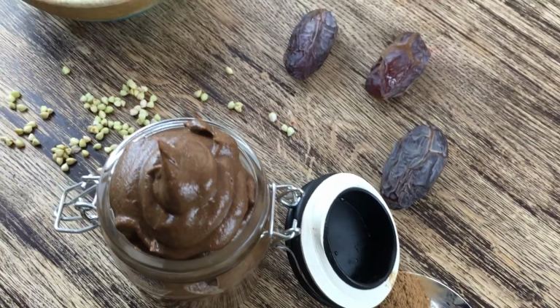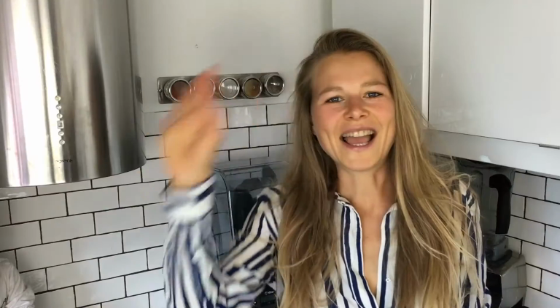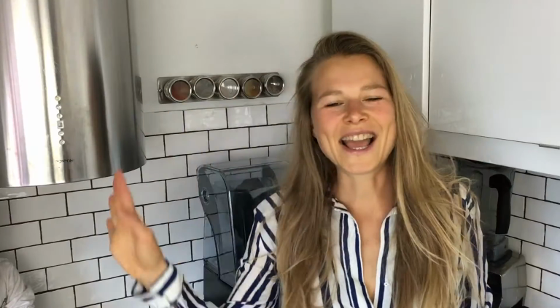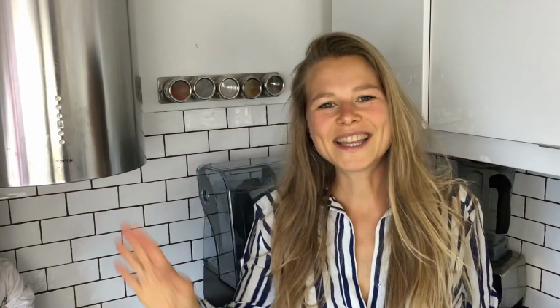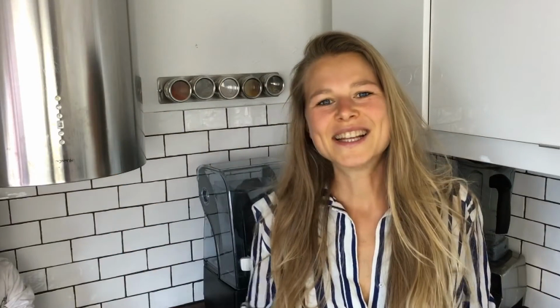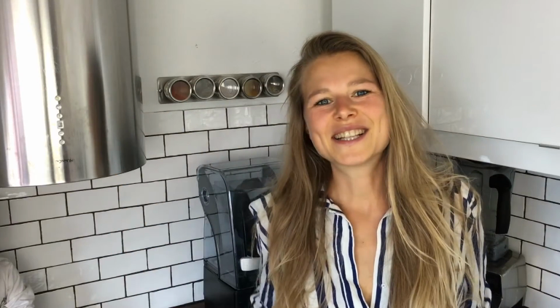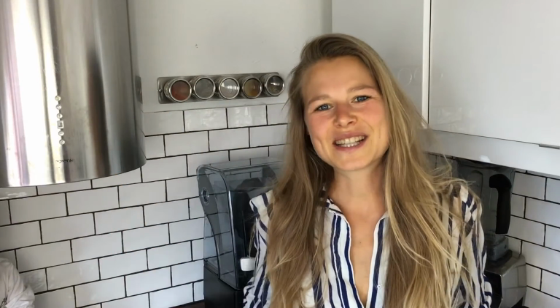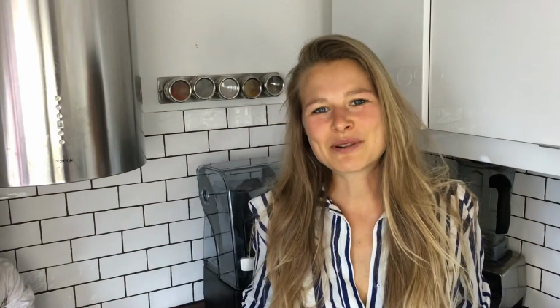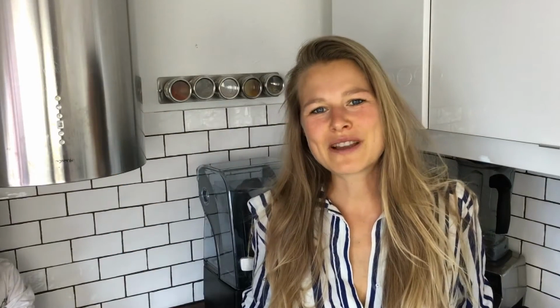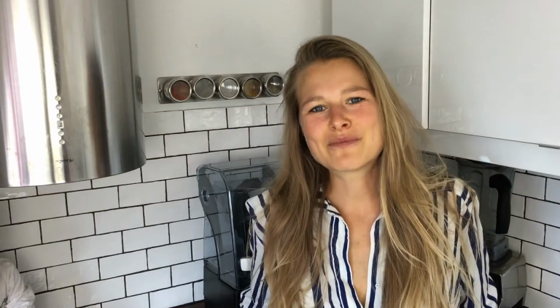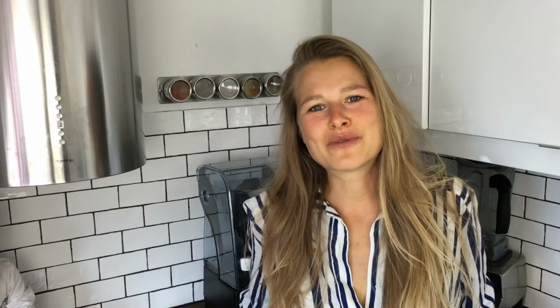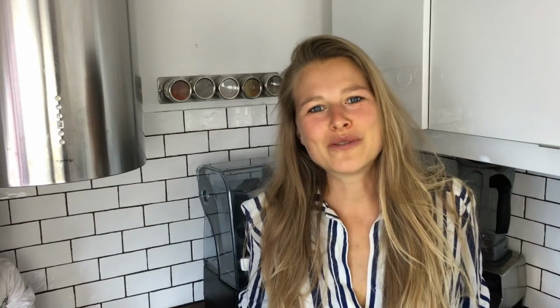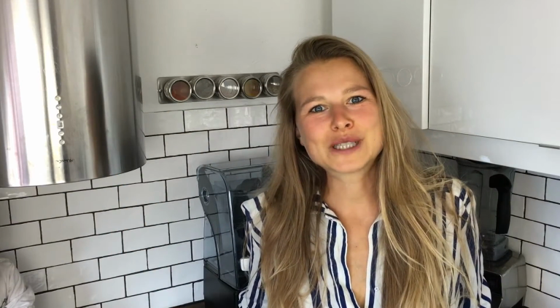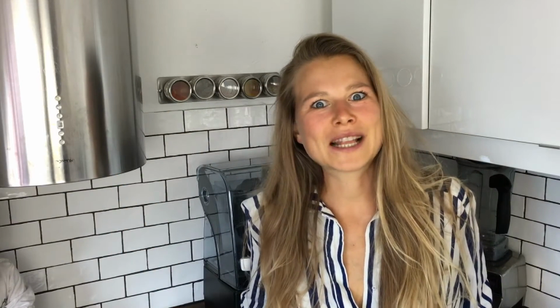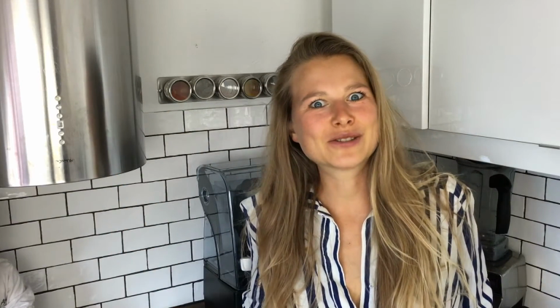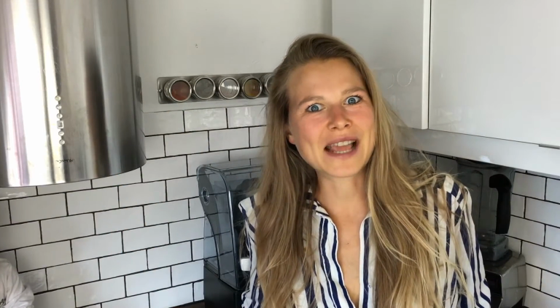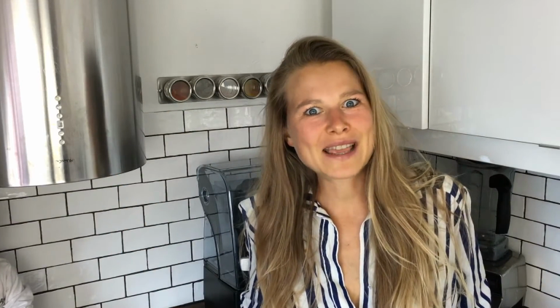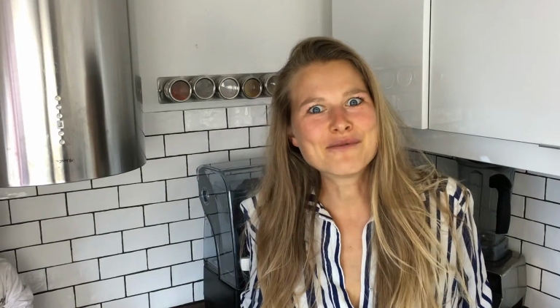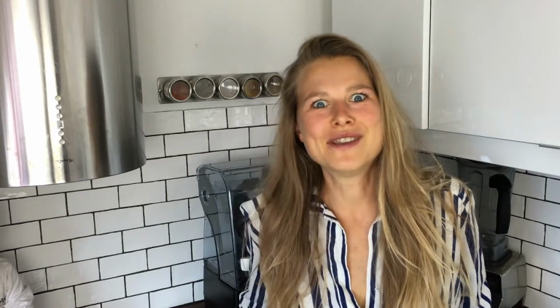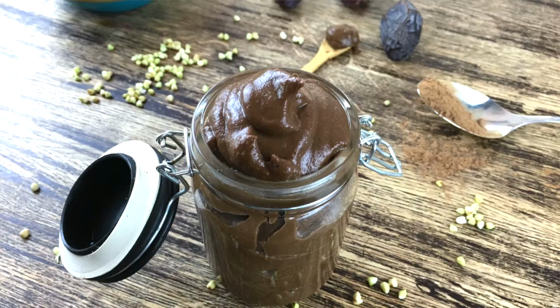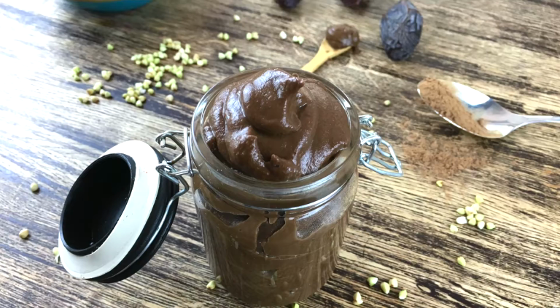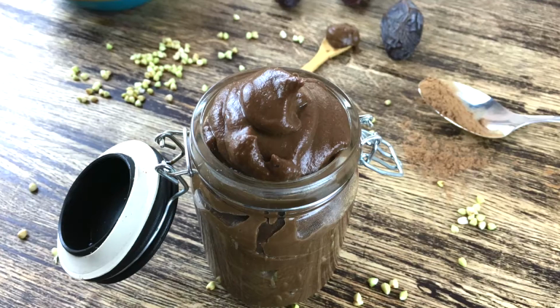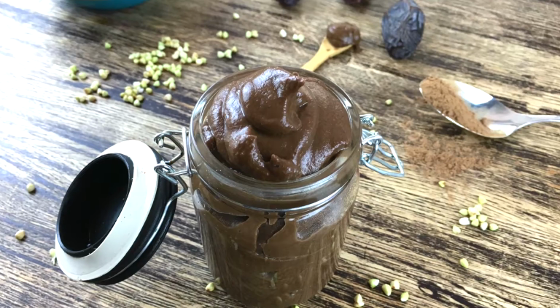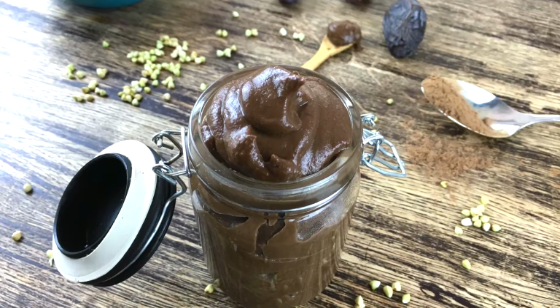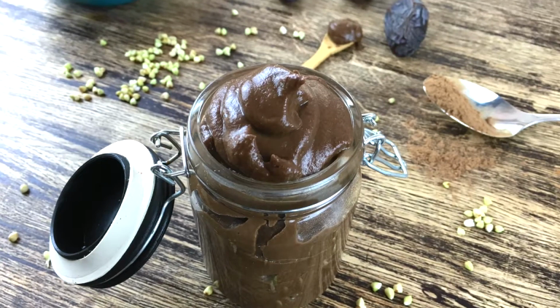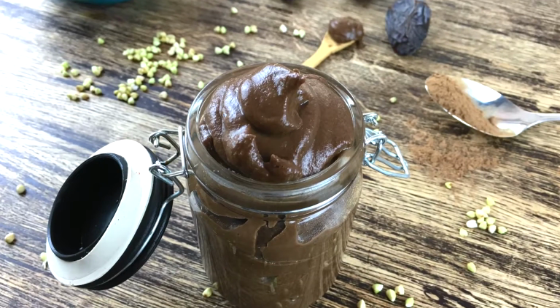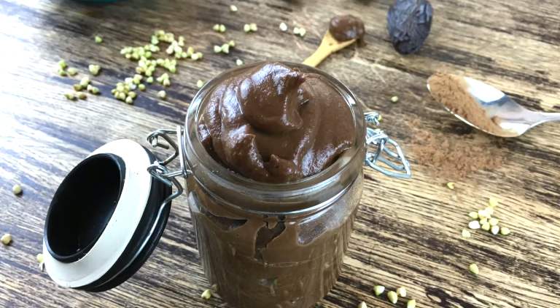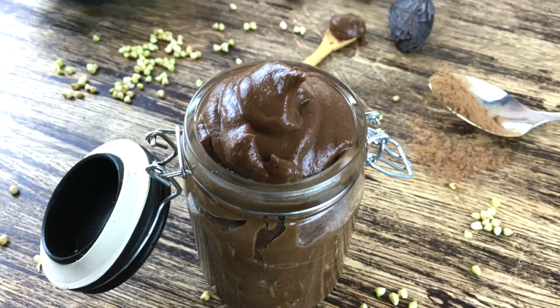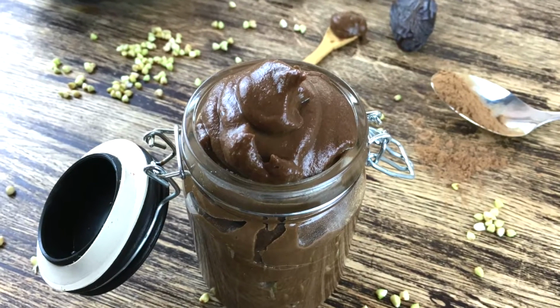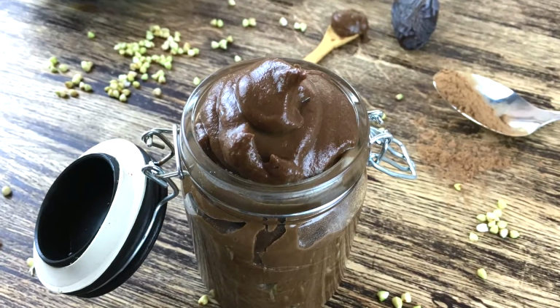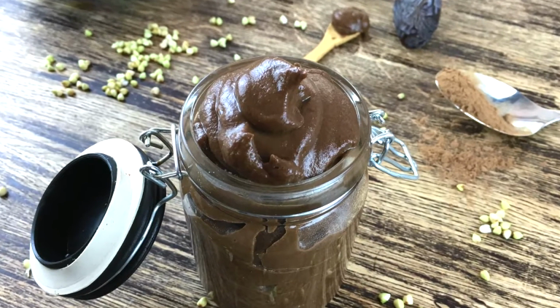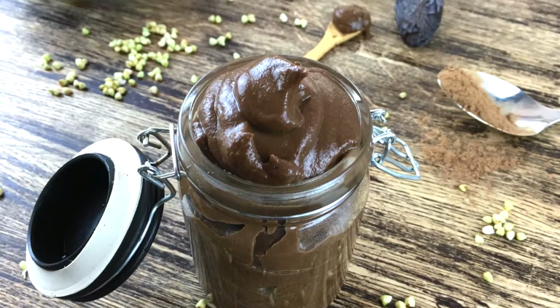Hey! This is Maria from RawFood and today we are gonna make raw Nutella.